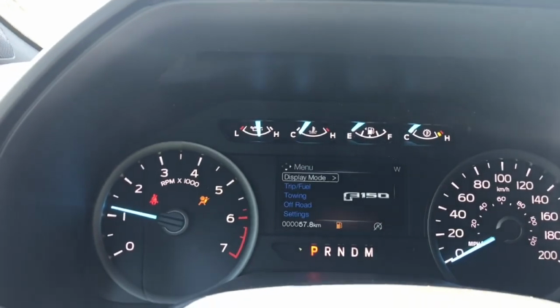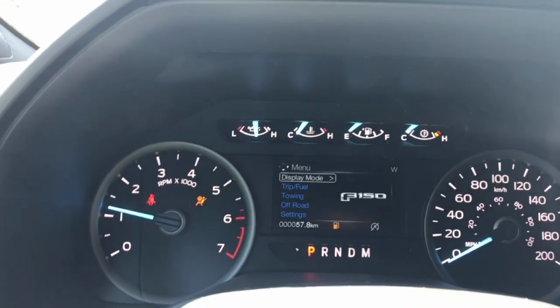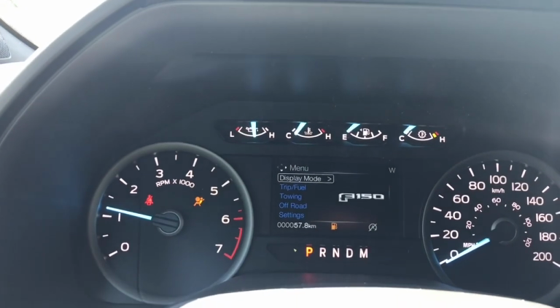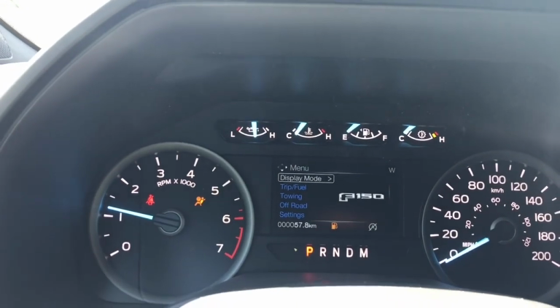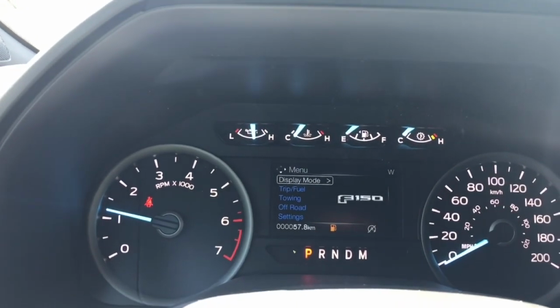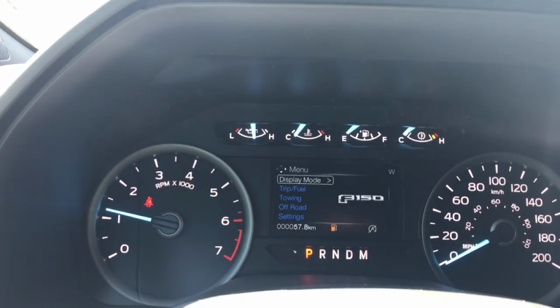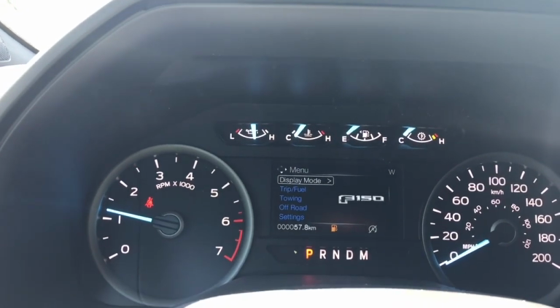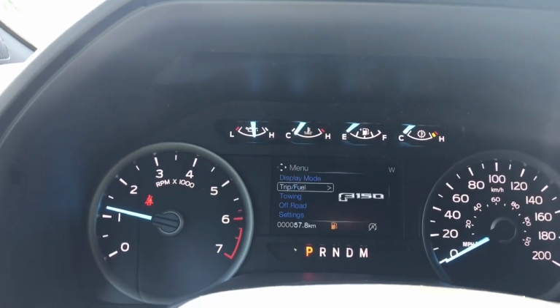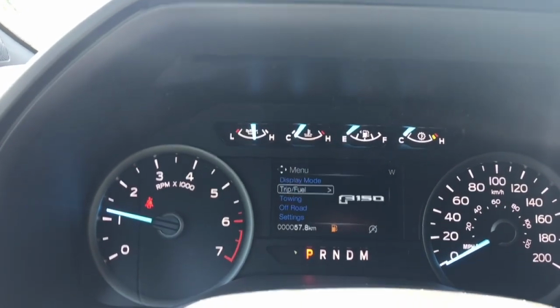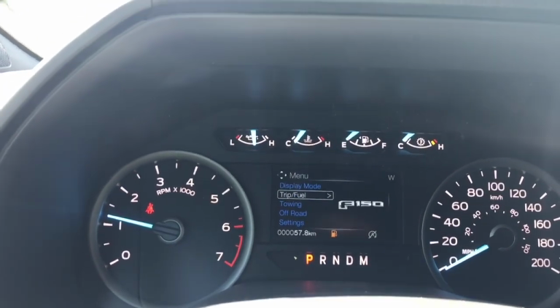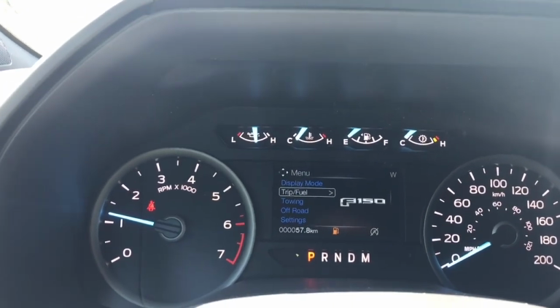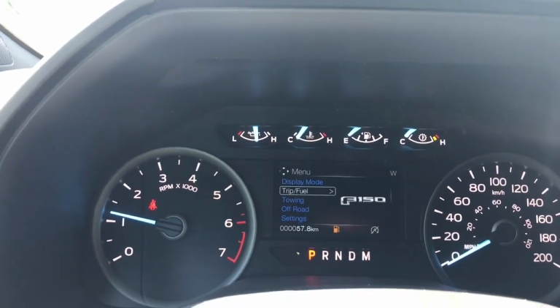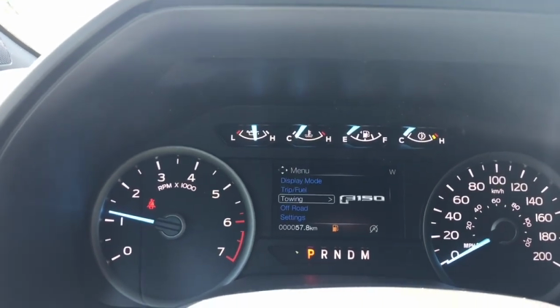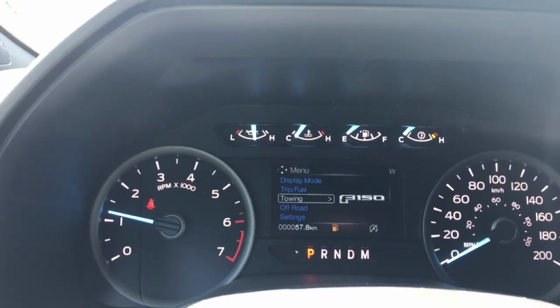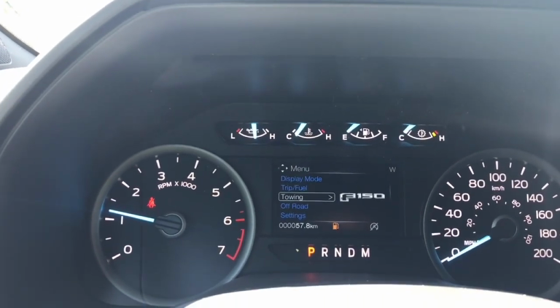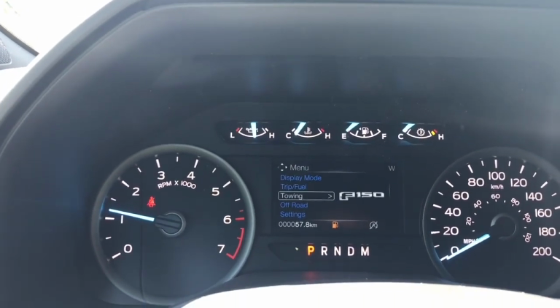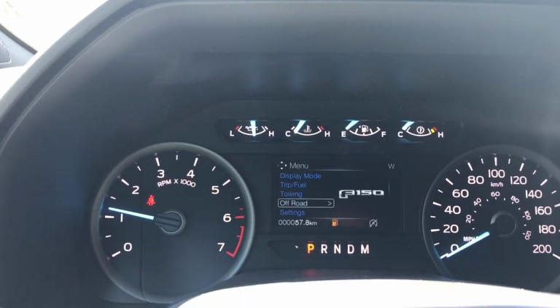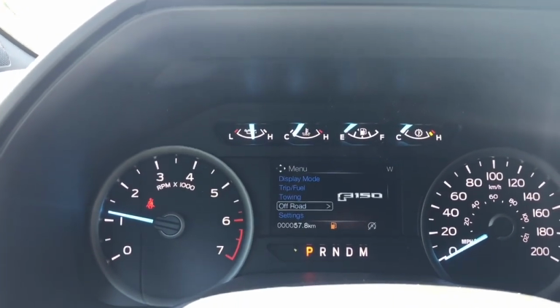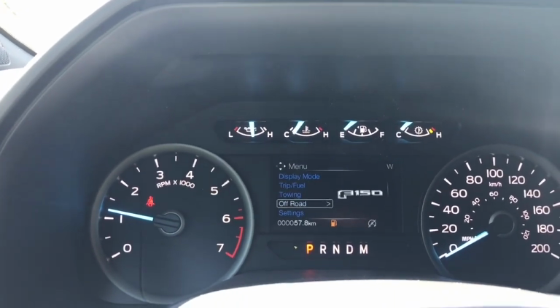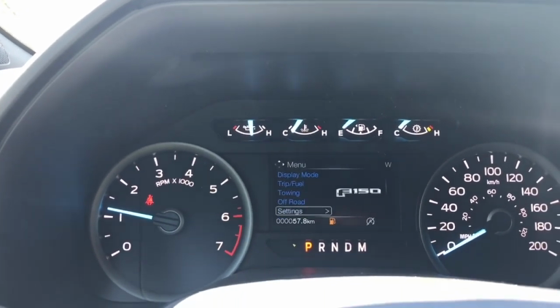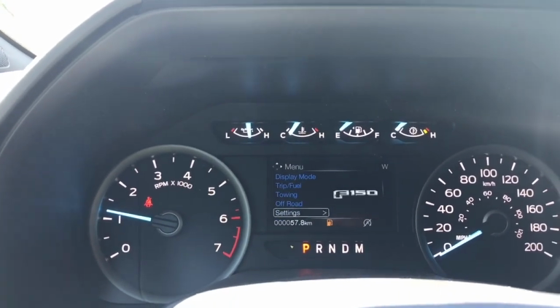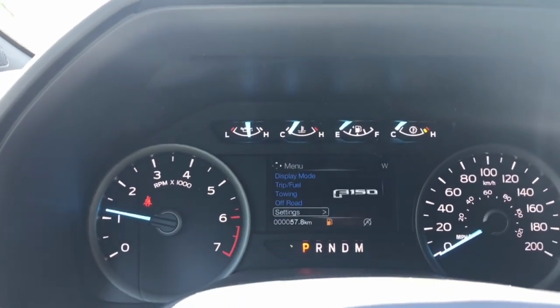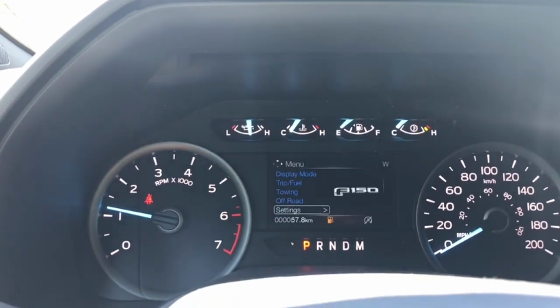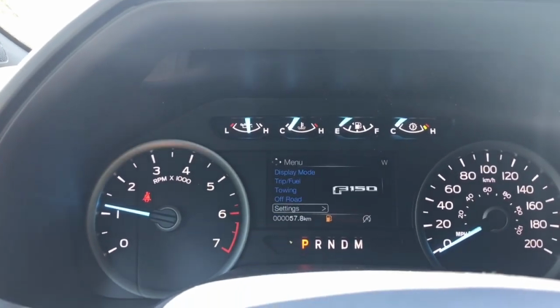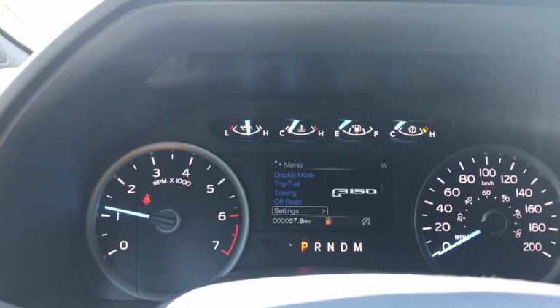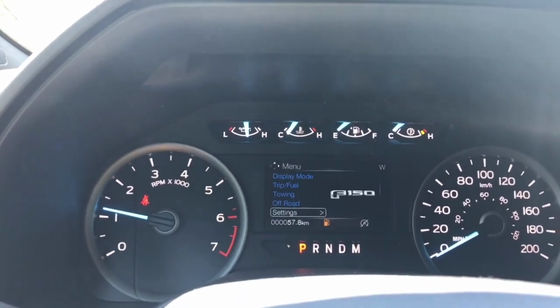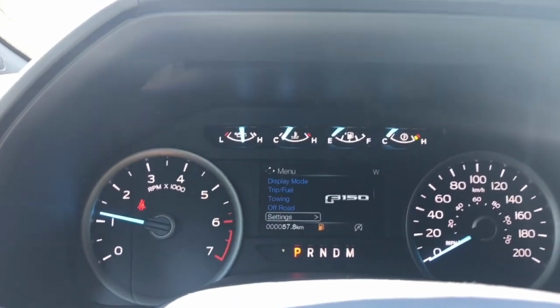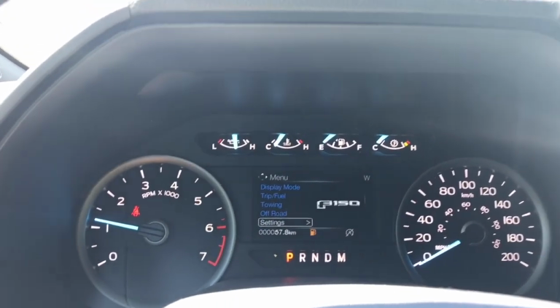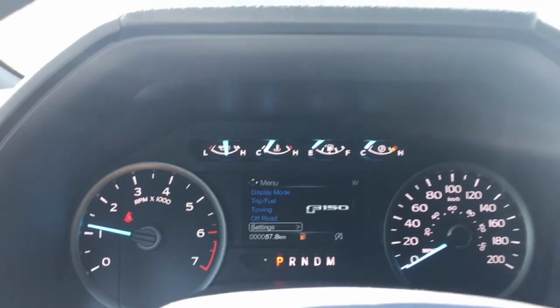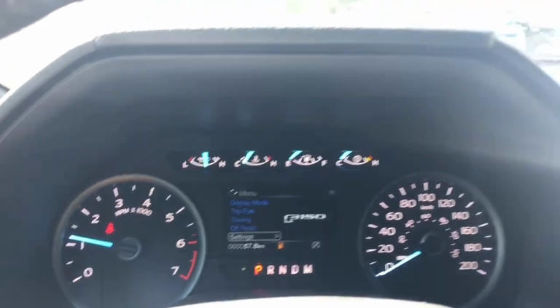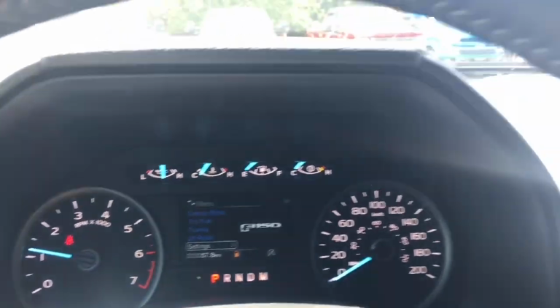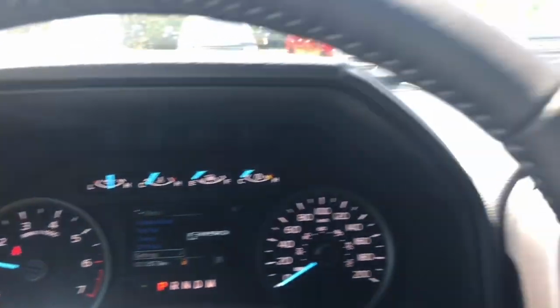Display modes include trip, fuel, towing, off-road, and settings, and these all have sub-menus.